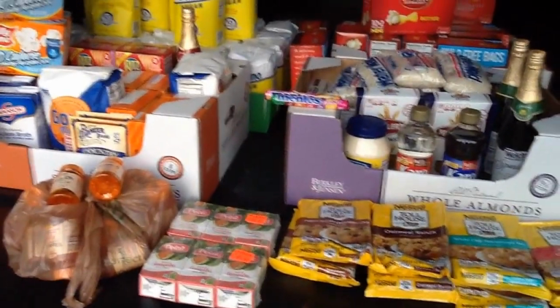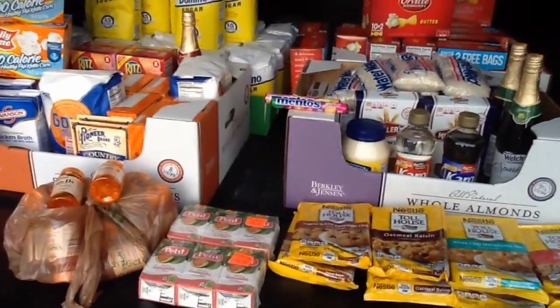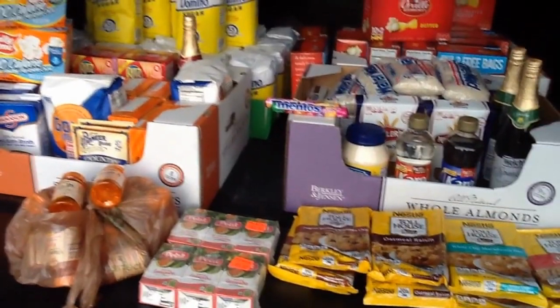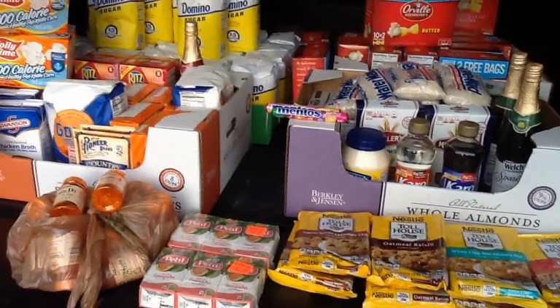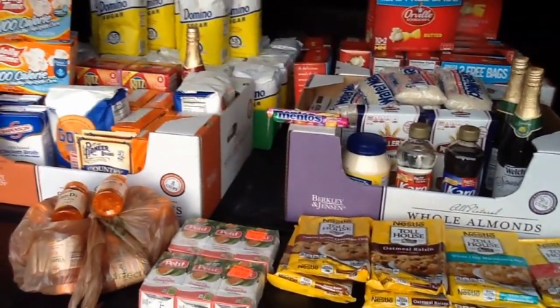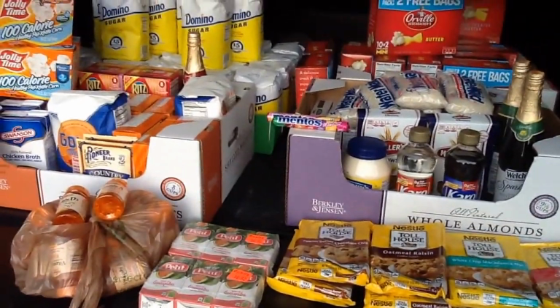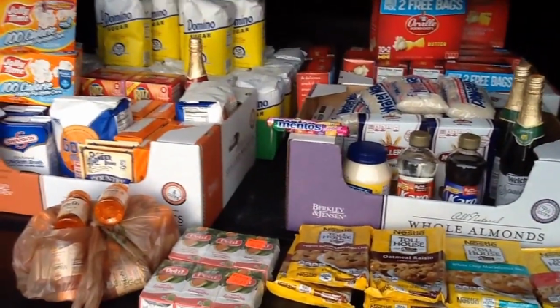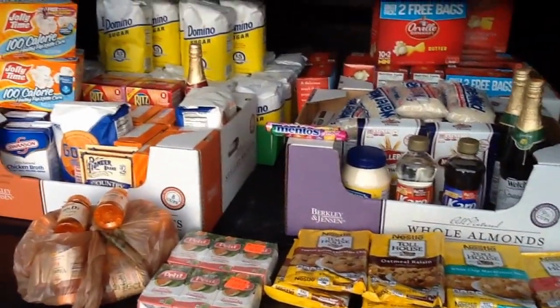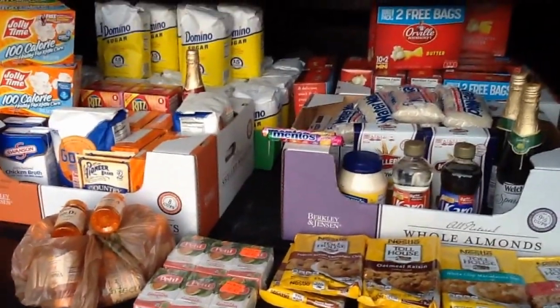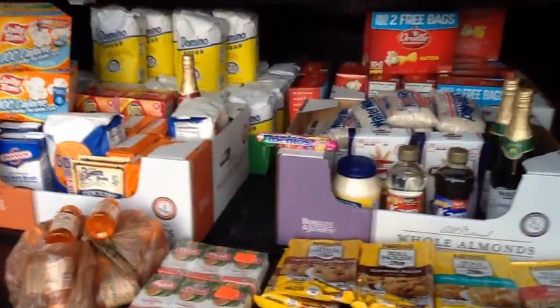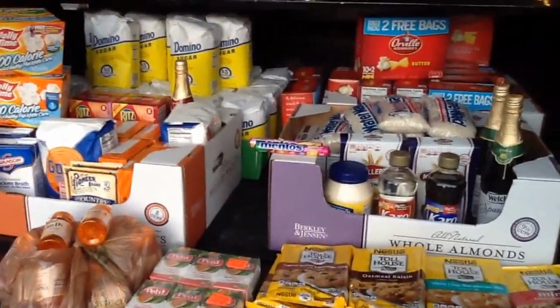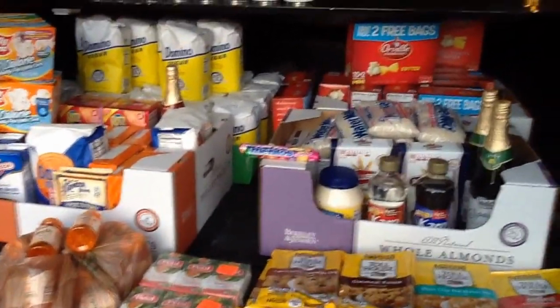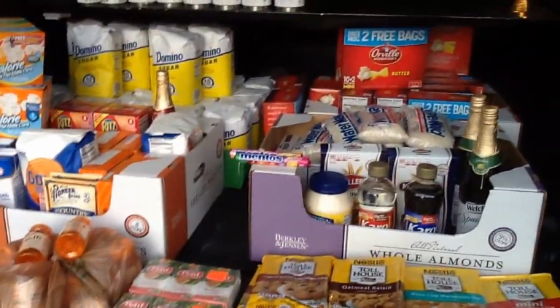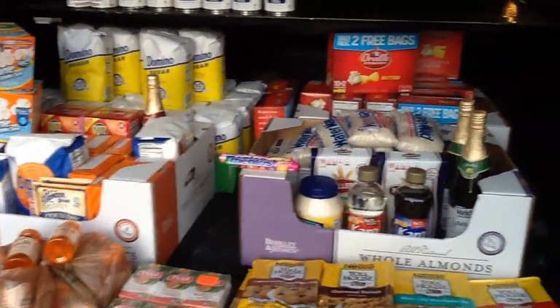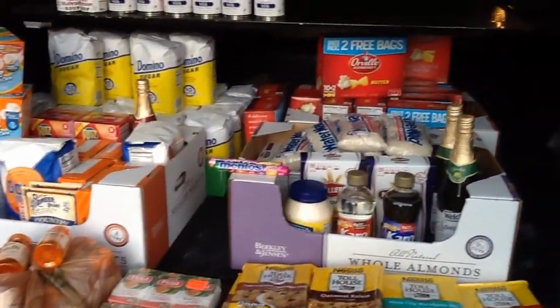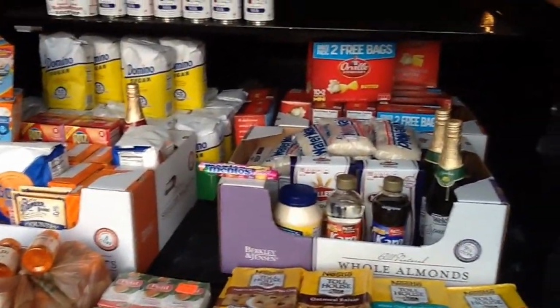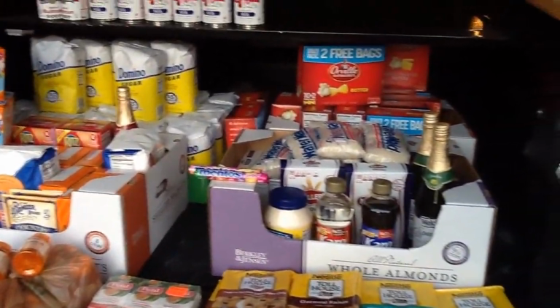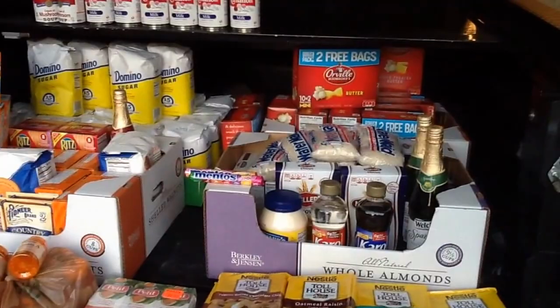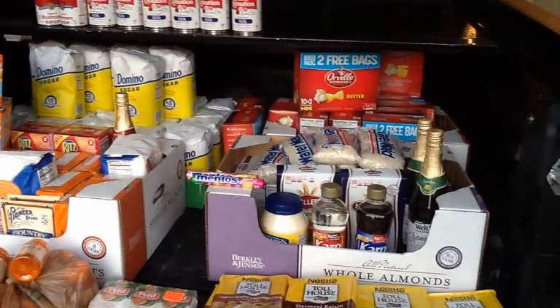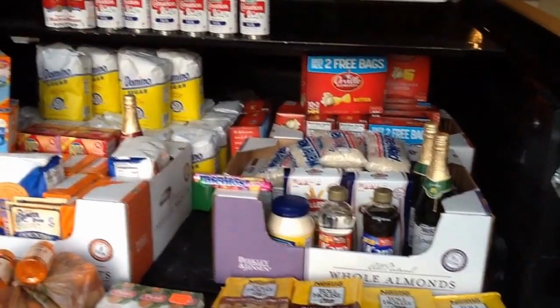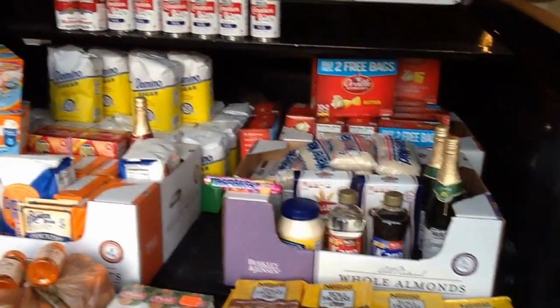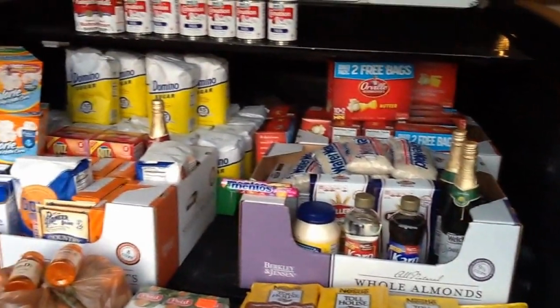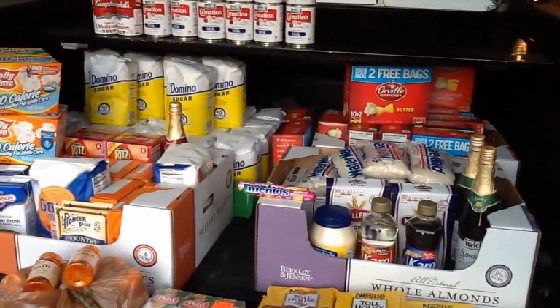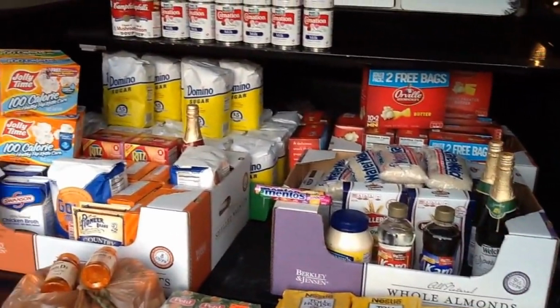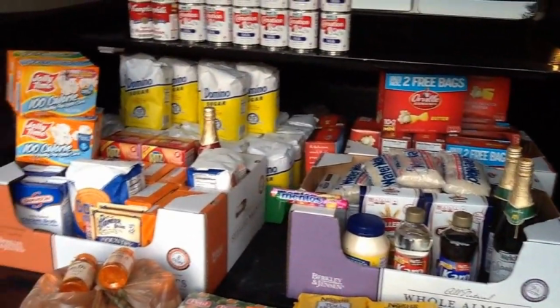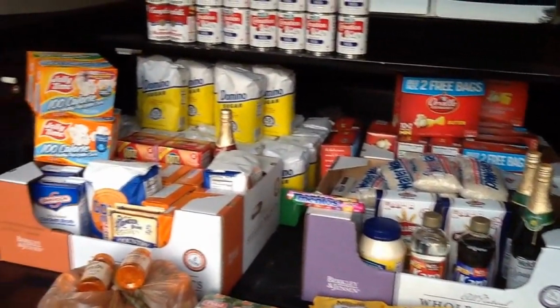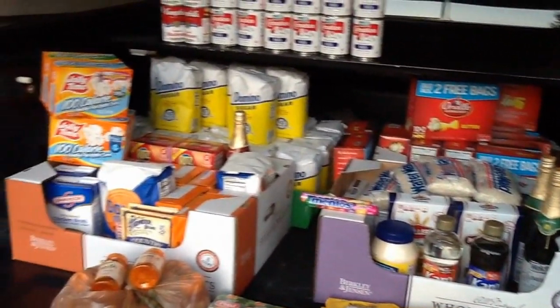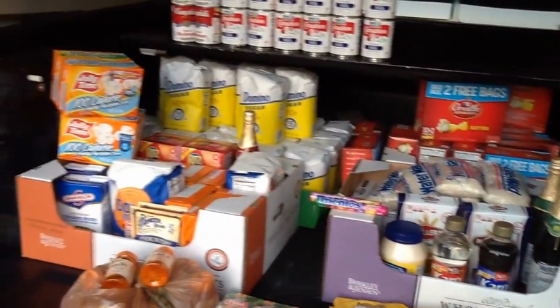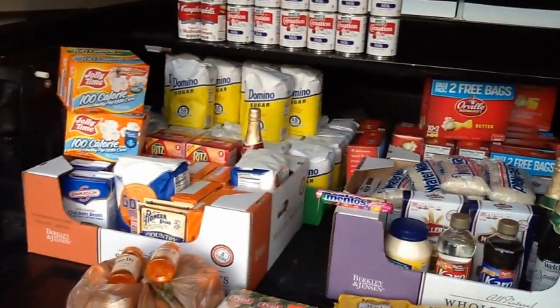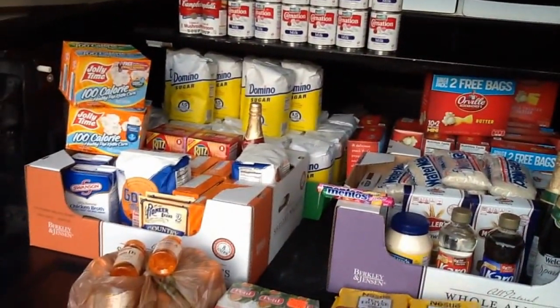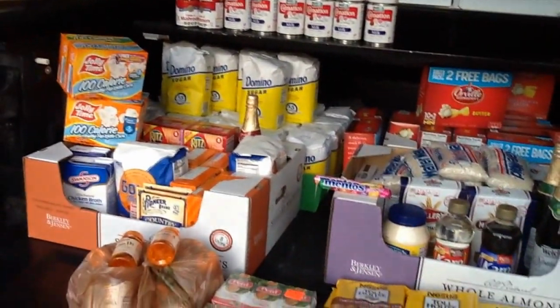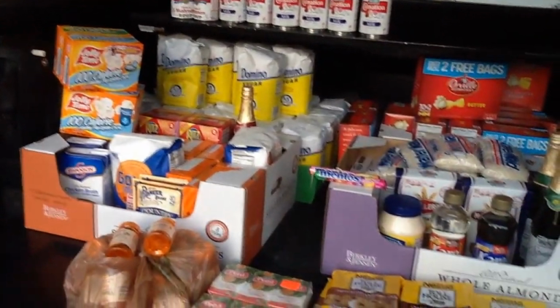Hello everyone, this is Jade from Never Extreme. I am going to try to quickly go over this Publix haul.